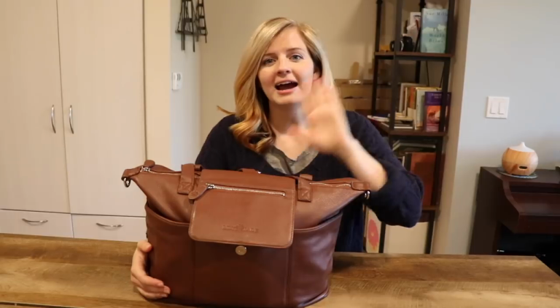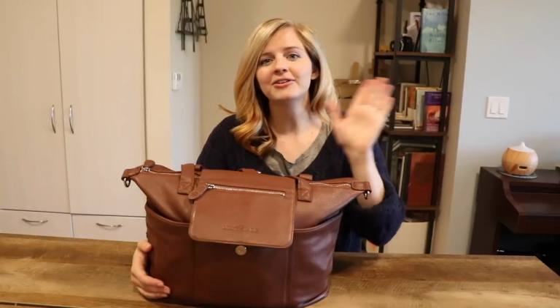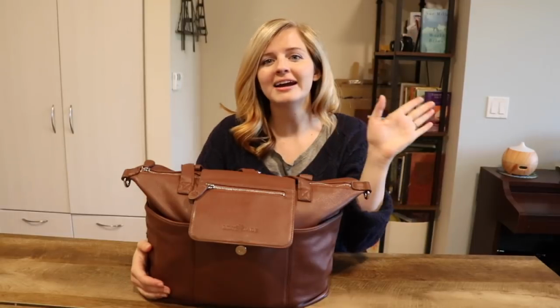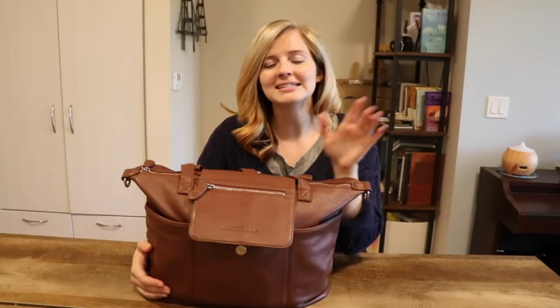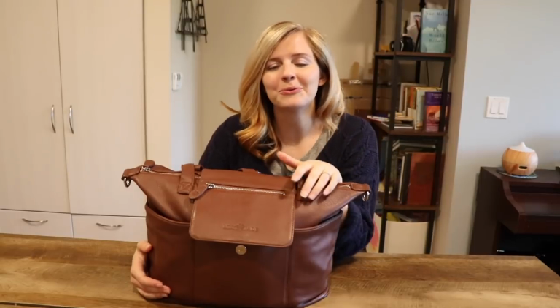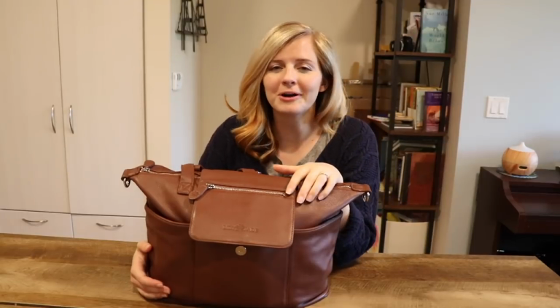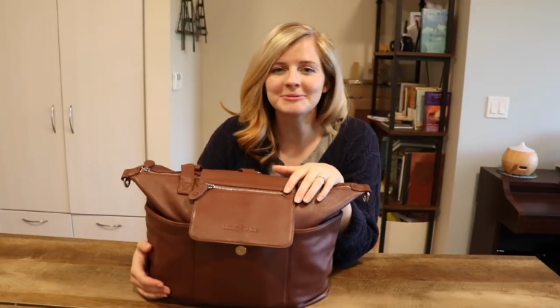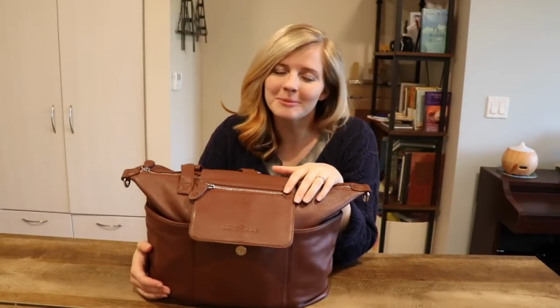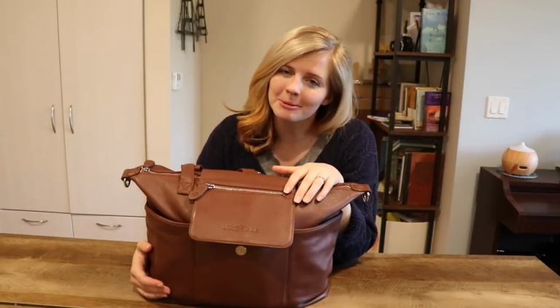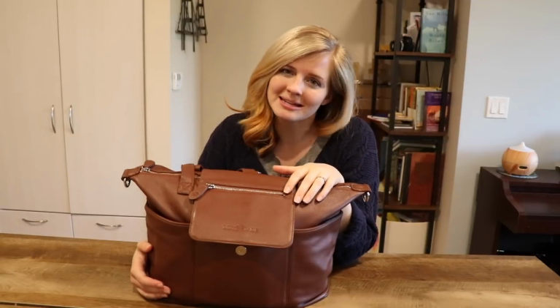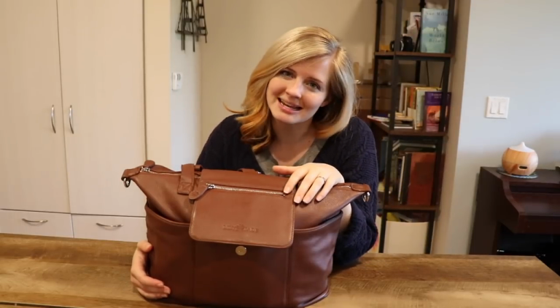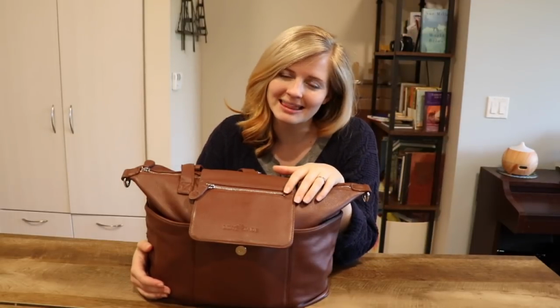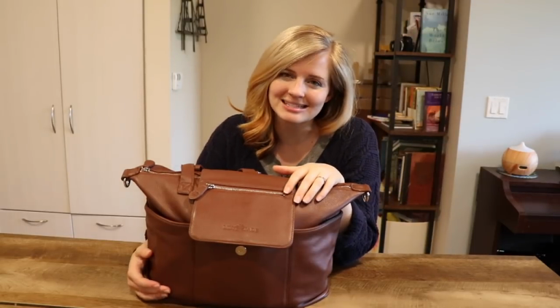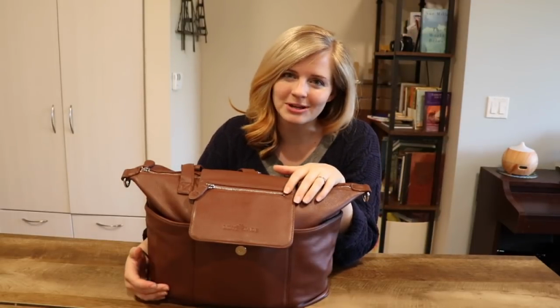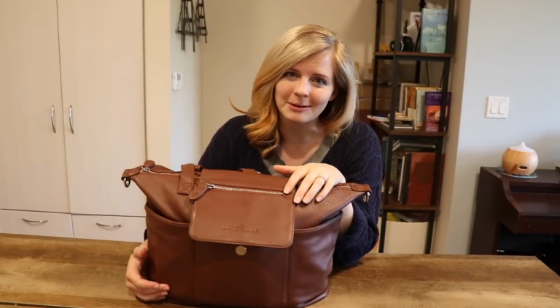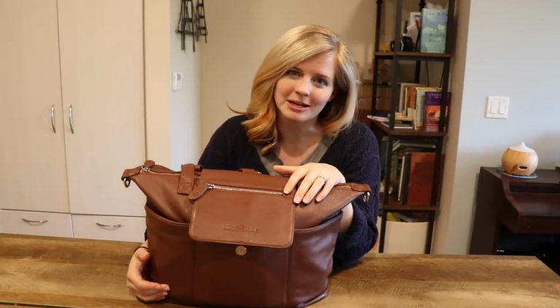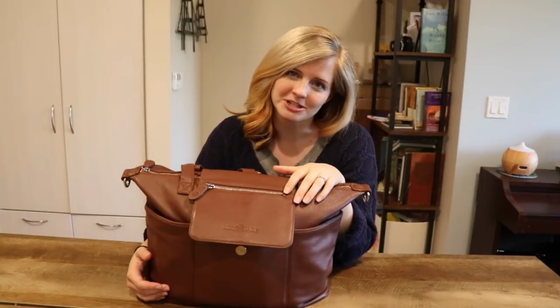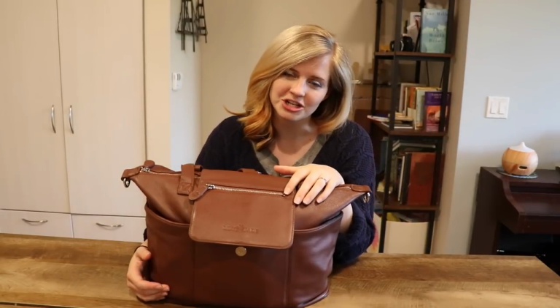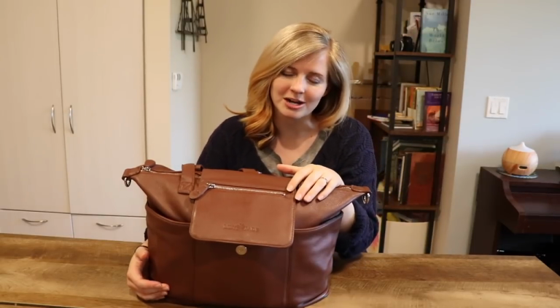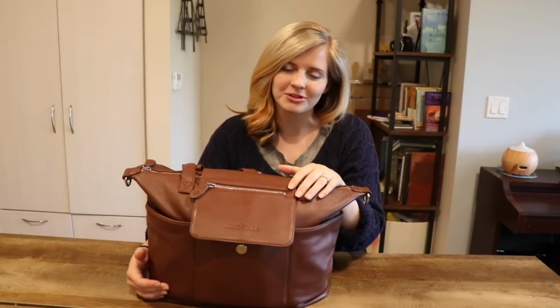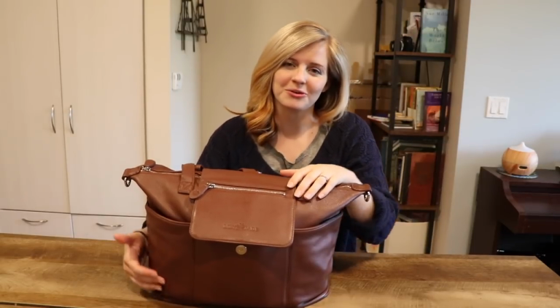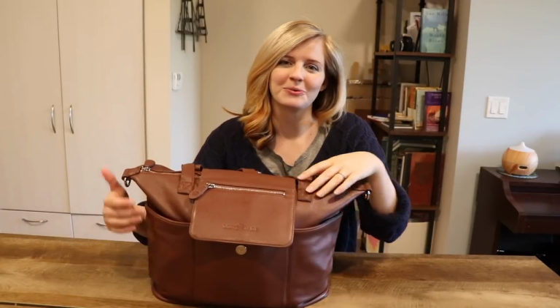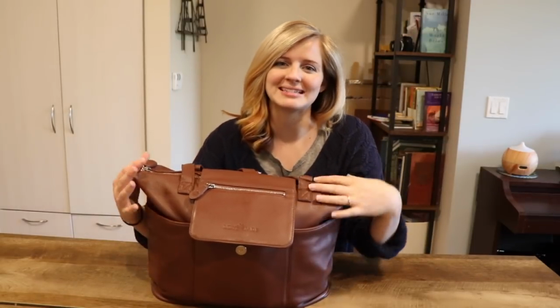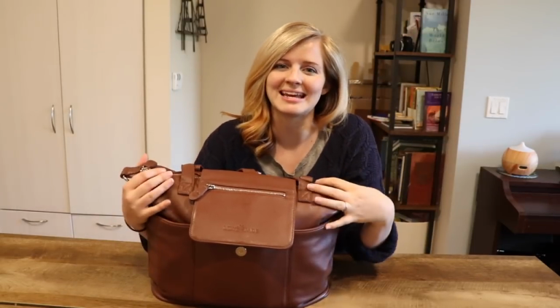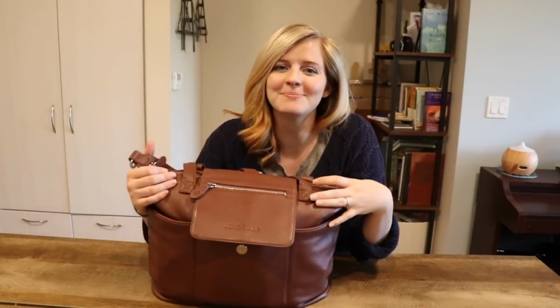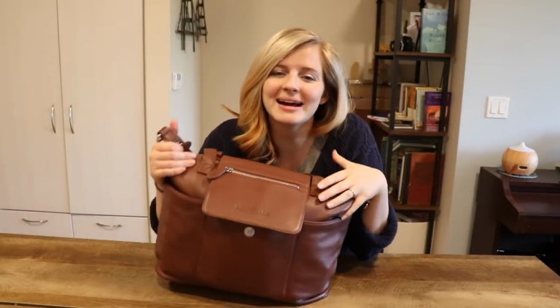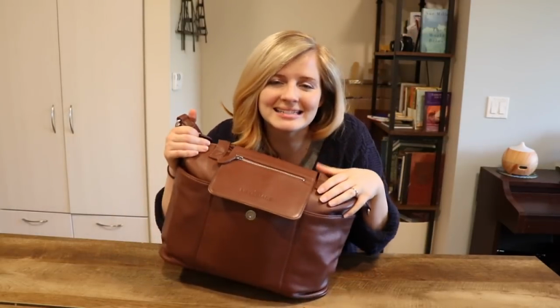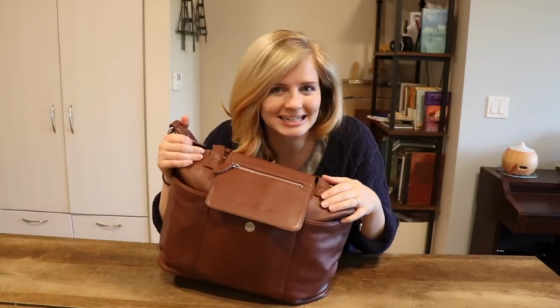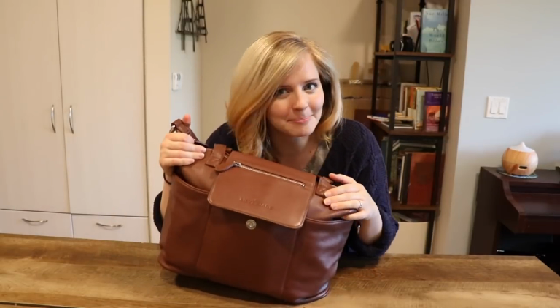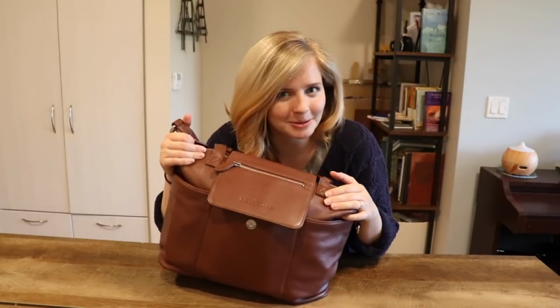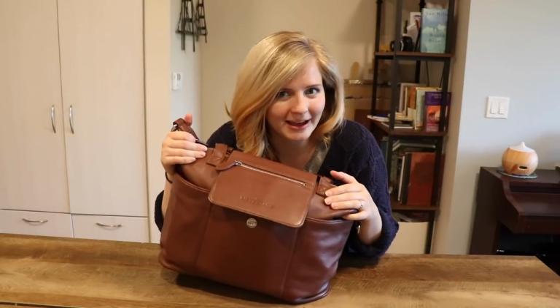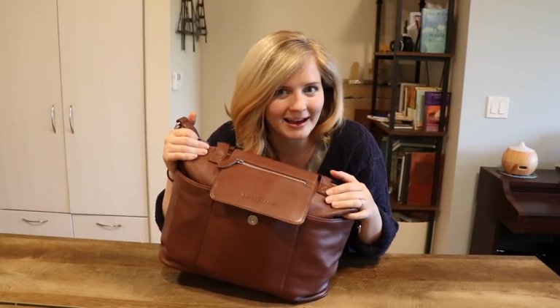Hi you guys! Welcome to Mama Monday. This week I'm going to be sharing with you what's in my diaper bag.